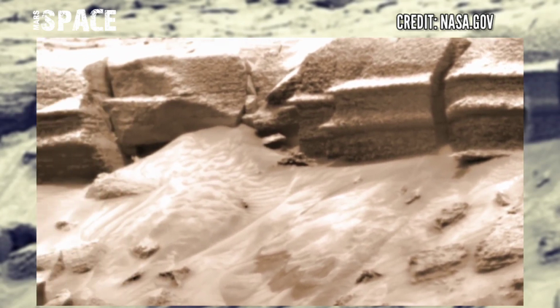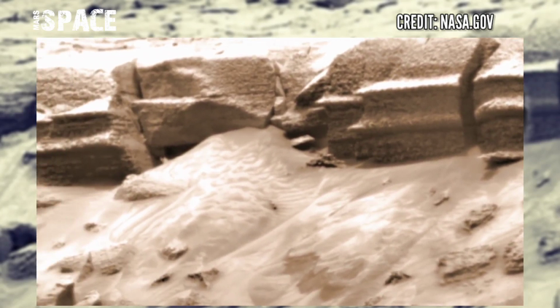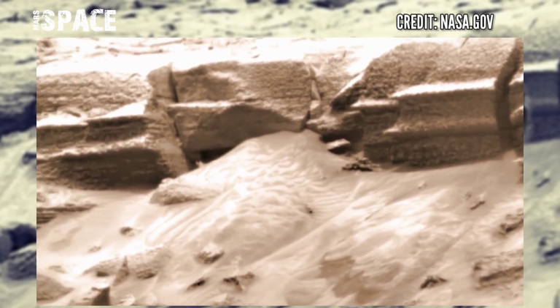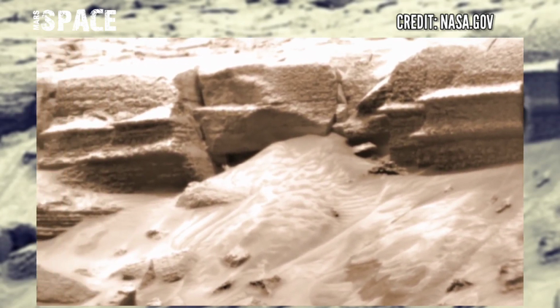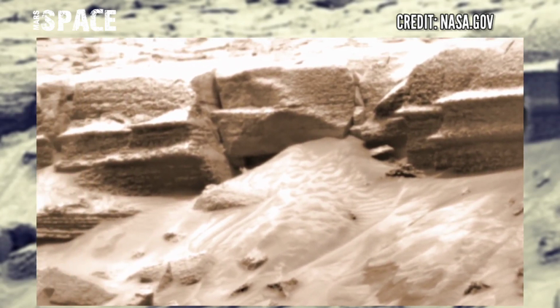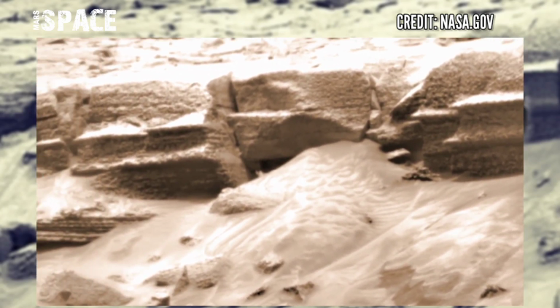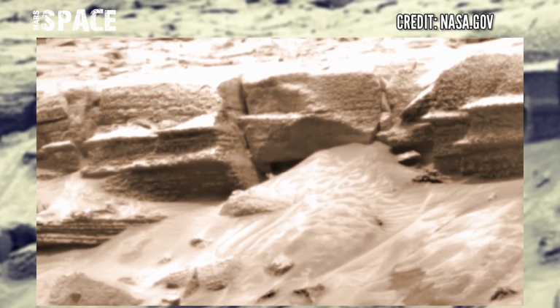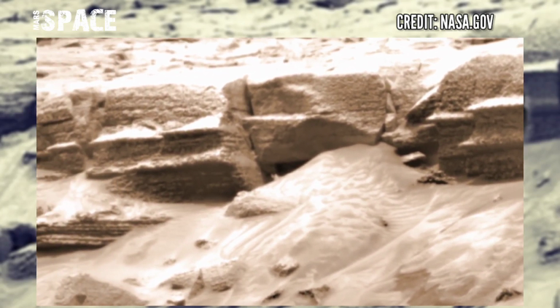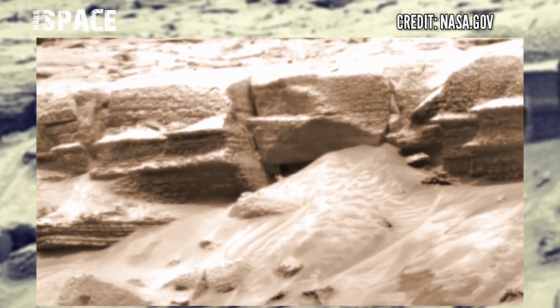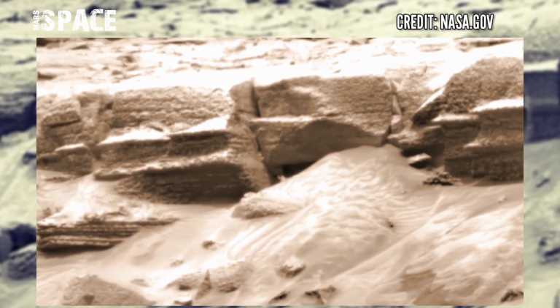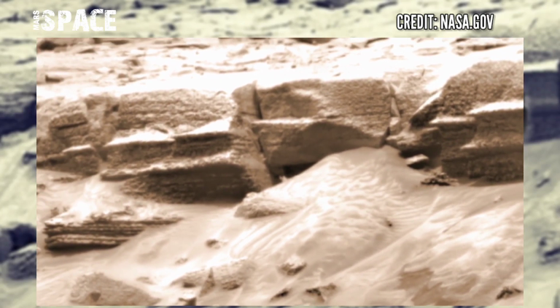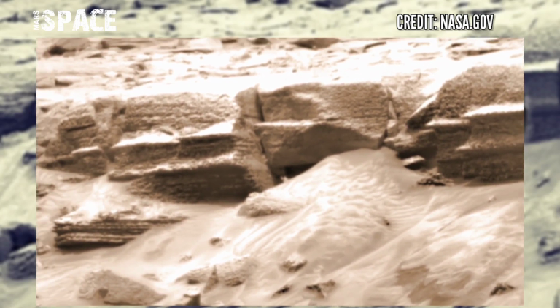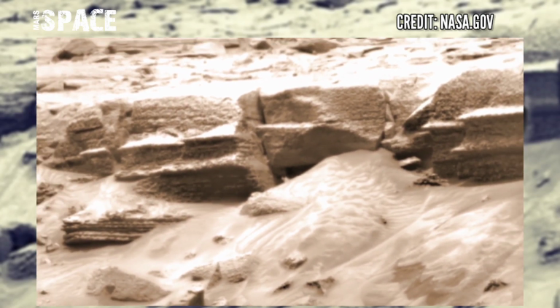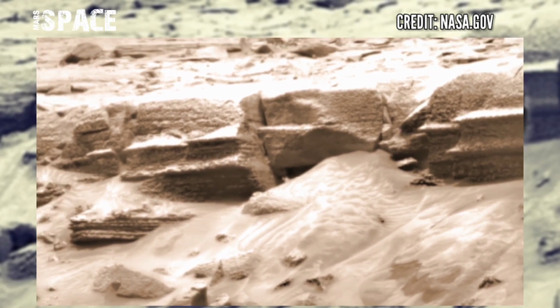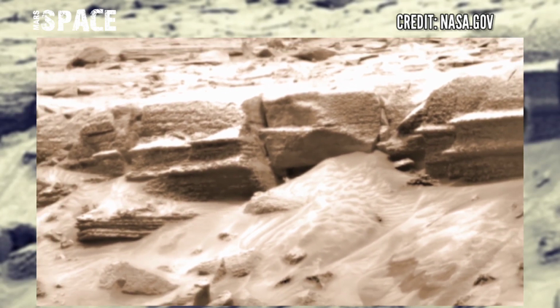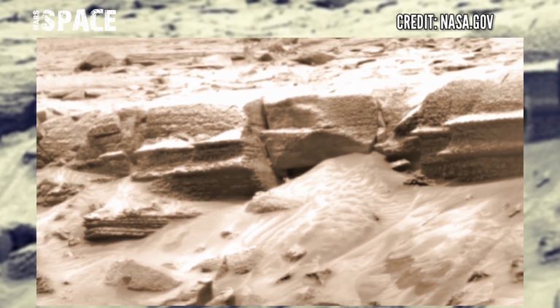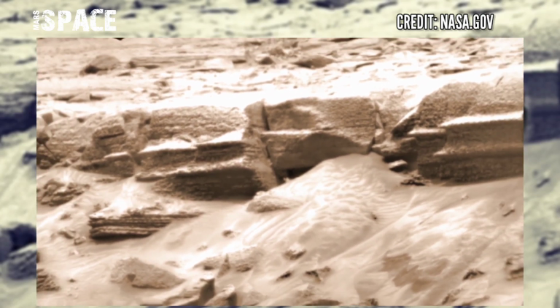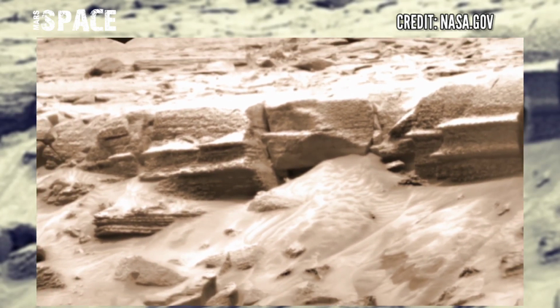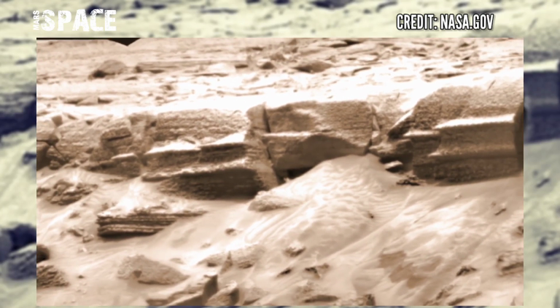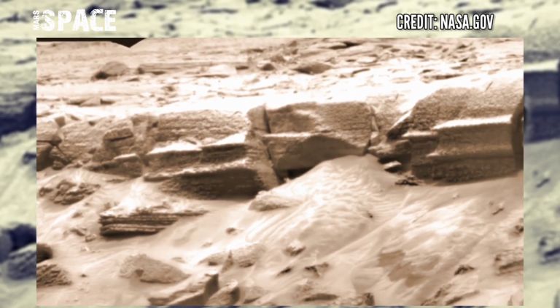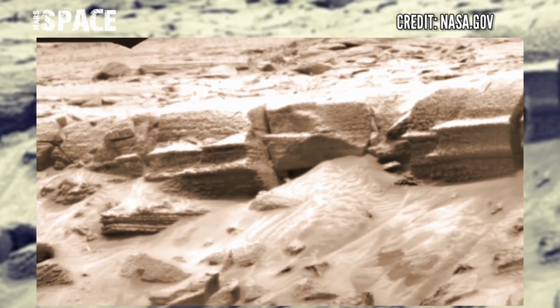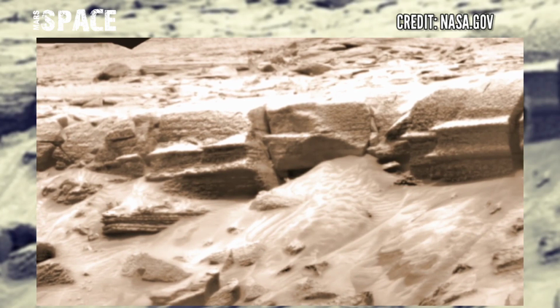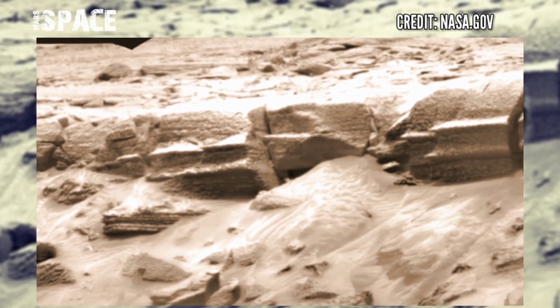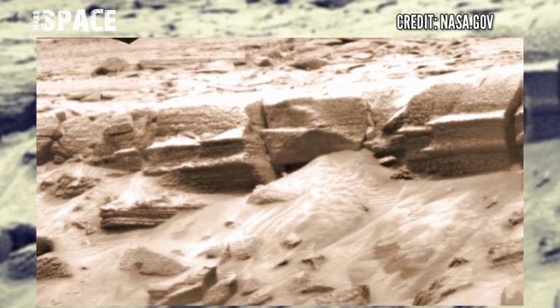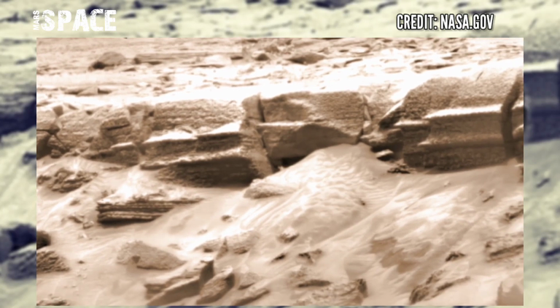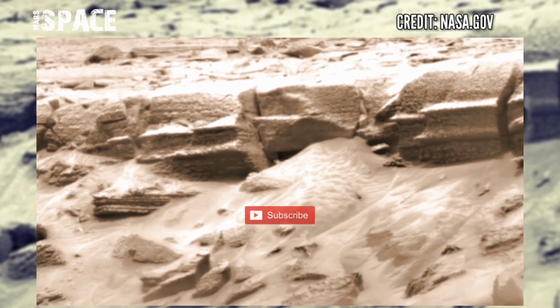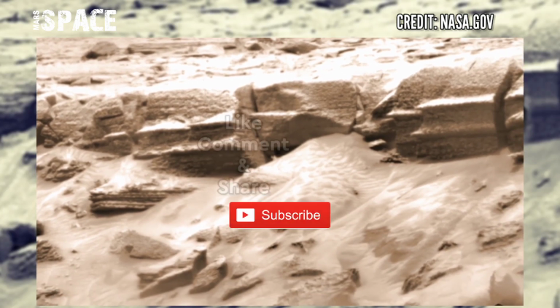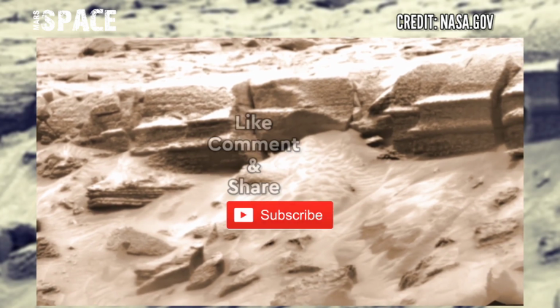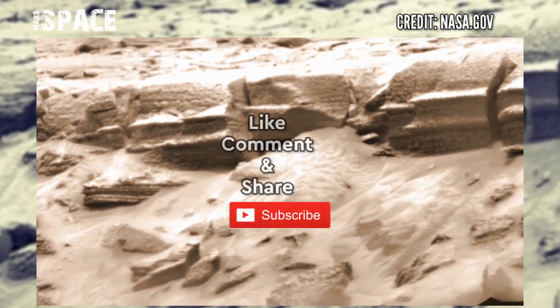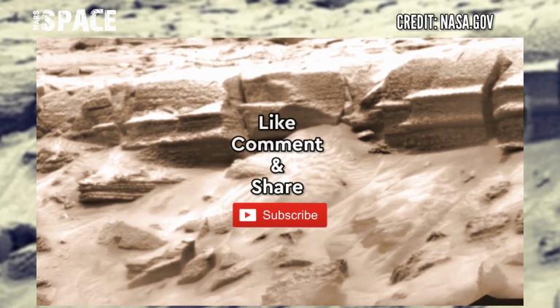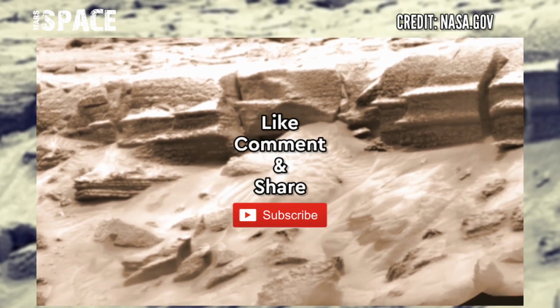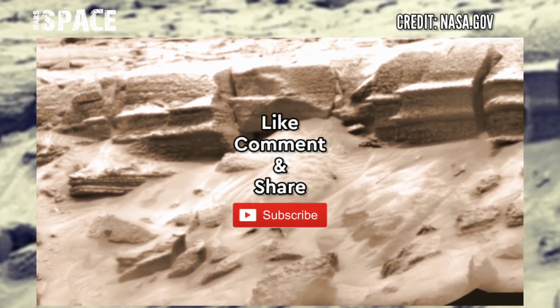But Mars is a very cold area, so there is no life there. However, rovers are still operational and searching for evidence of life on Mars.